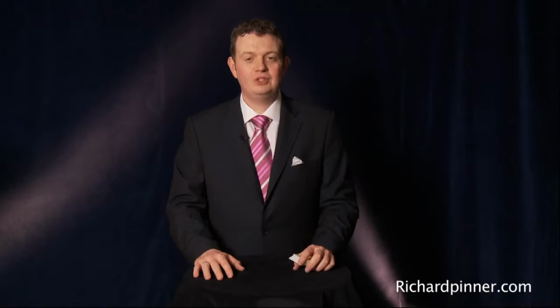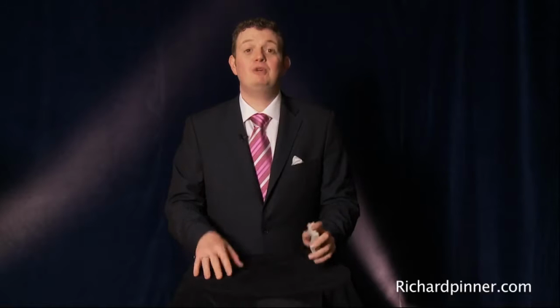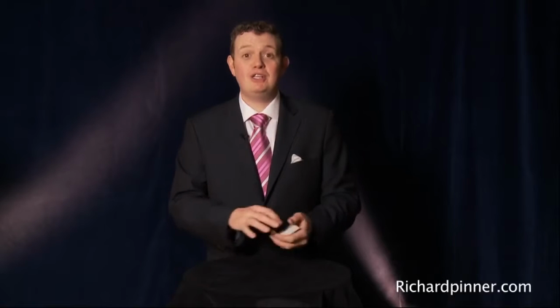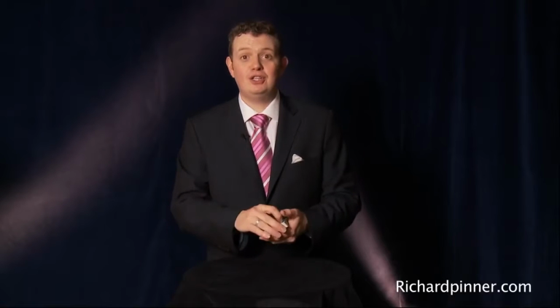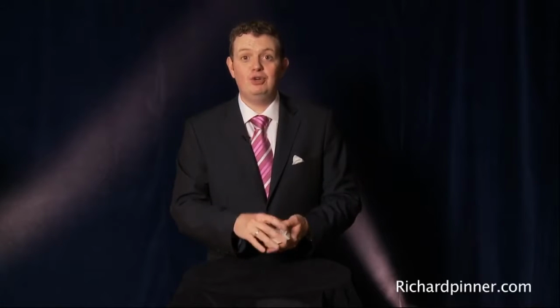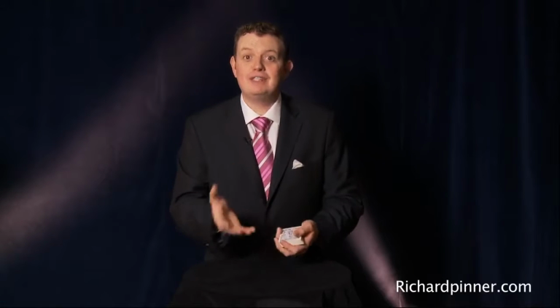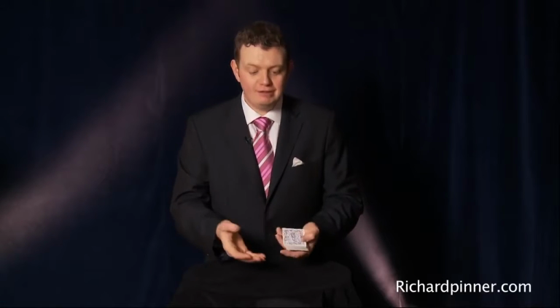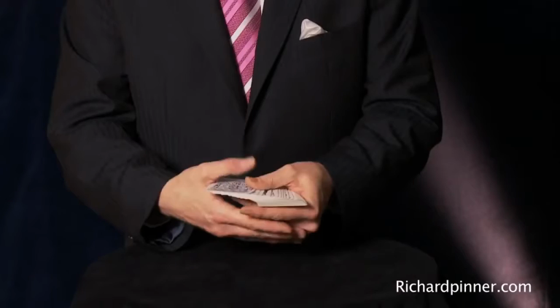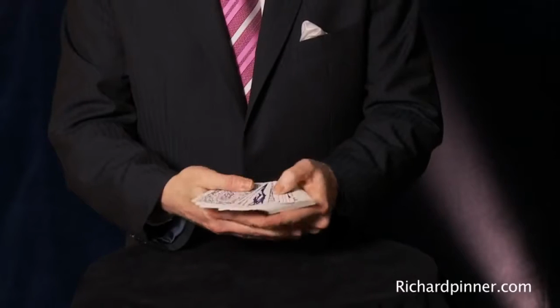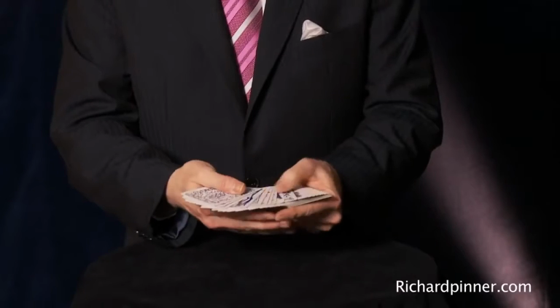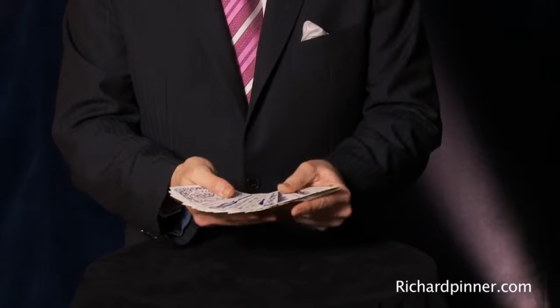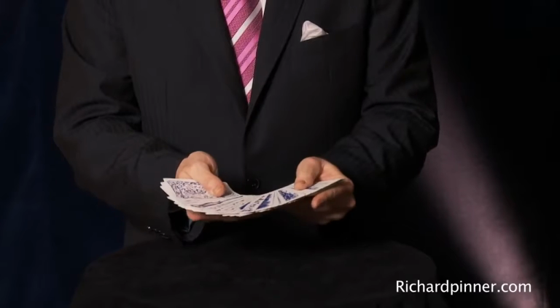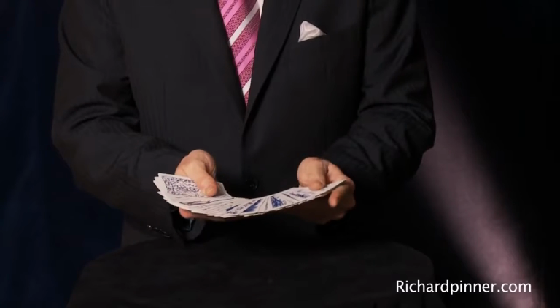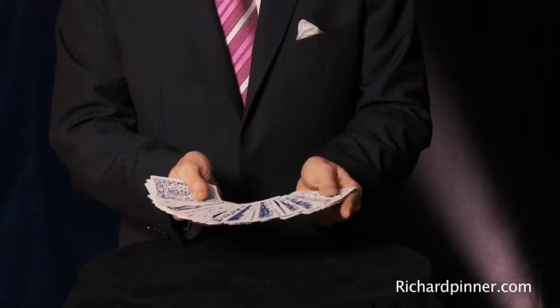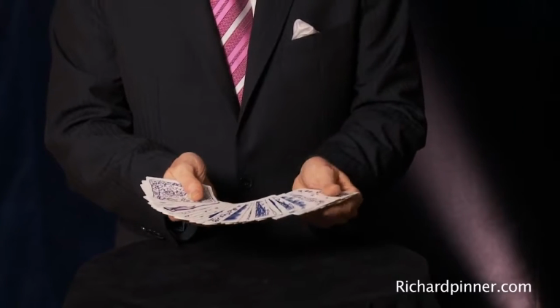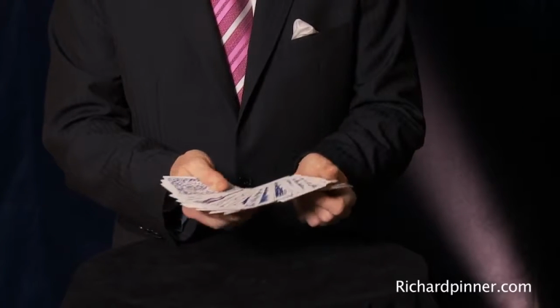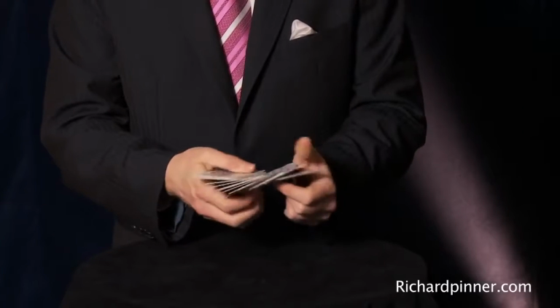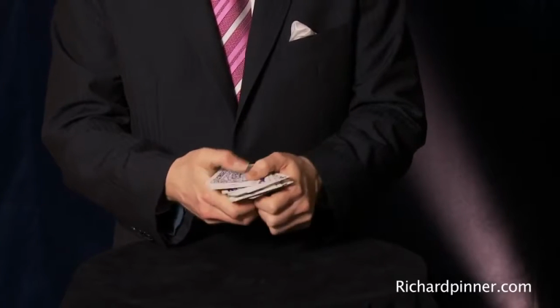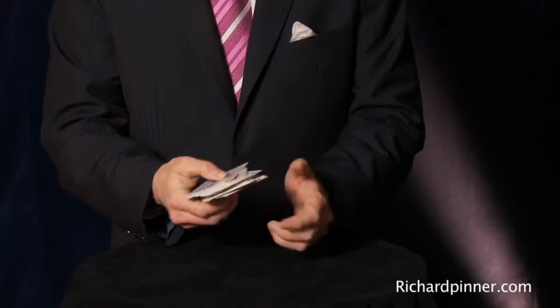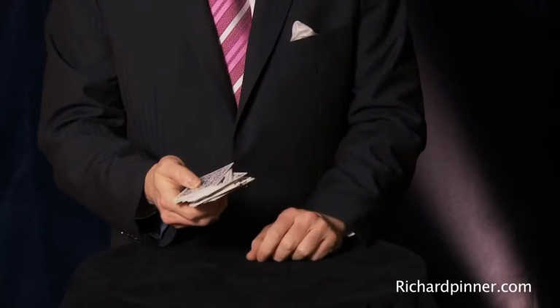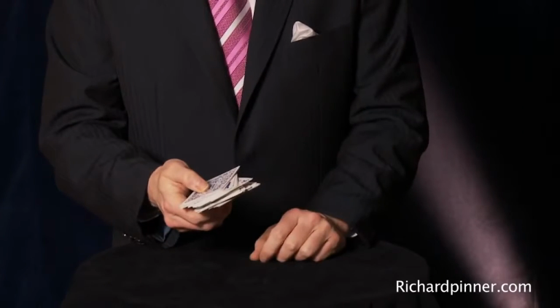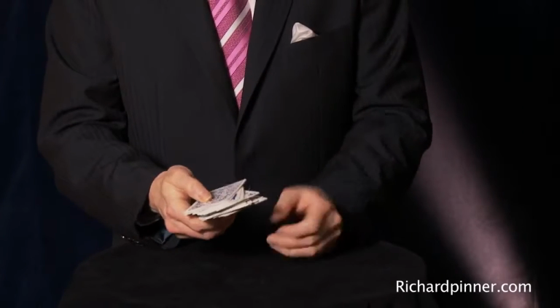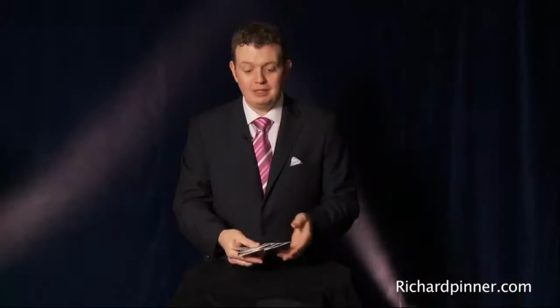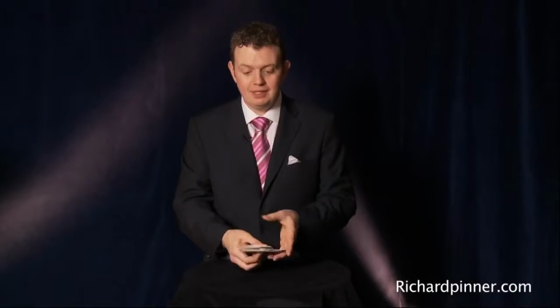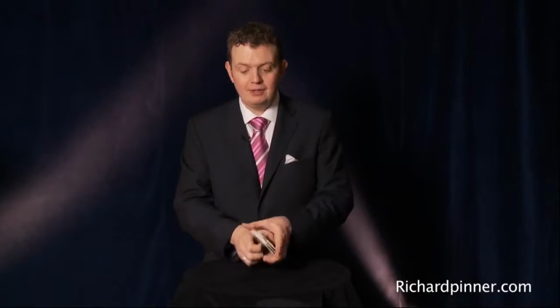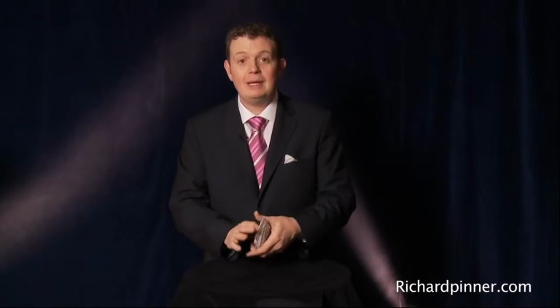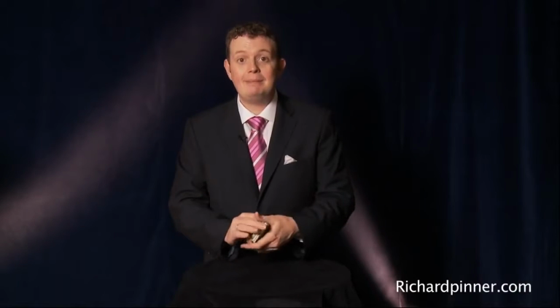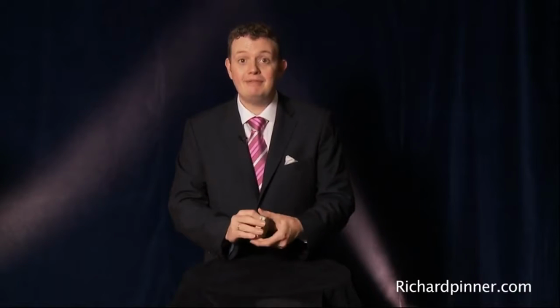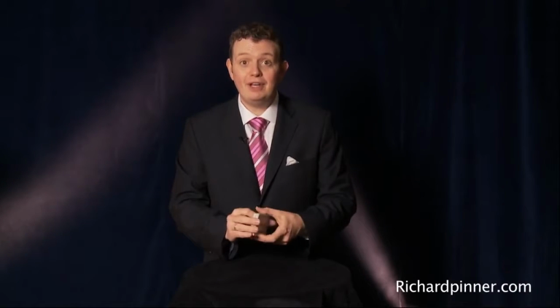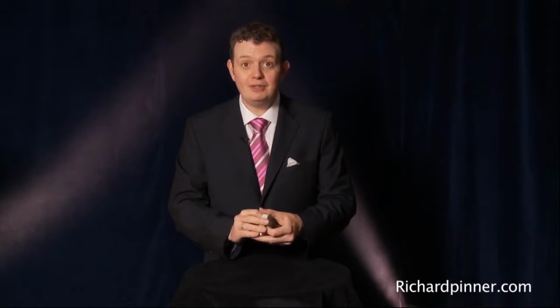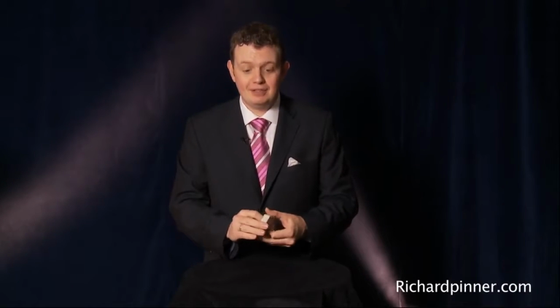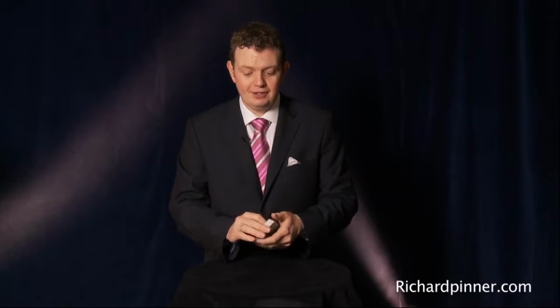Some children I did a show for — in fact a series of shows for — they made me a thank you present. They got some blank pieces of card and coloured them in themselves, and made me my very own deck of cards.